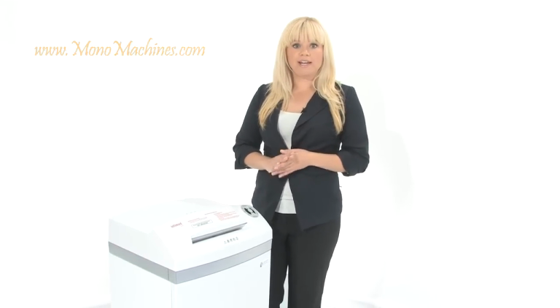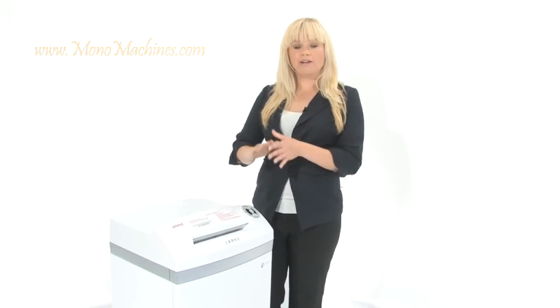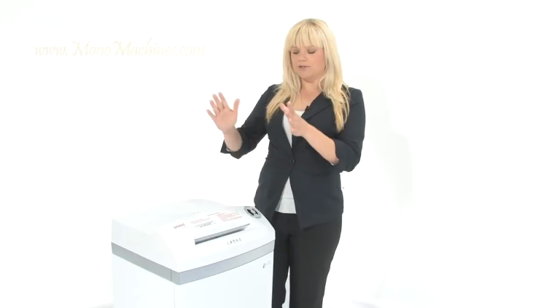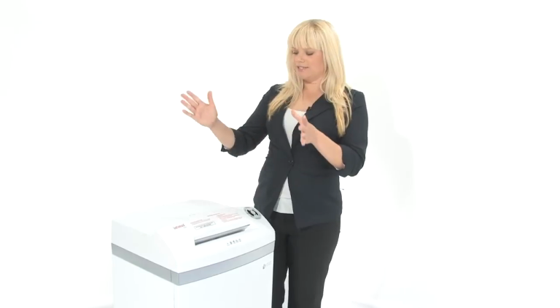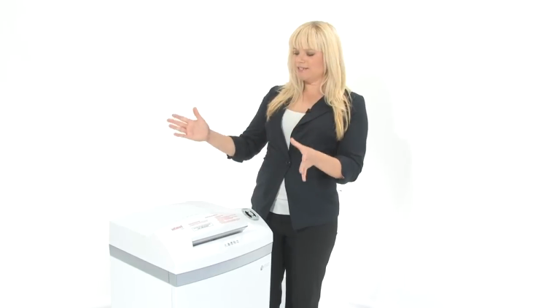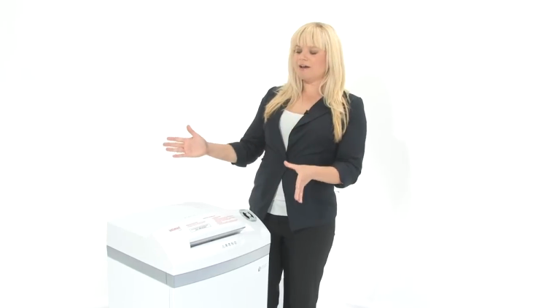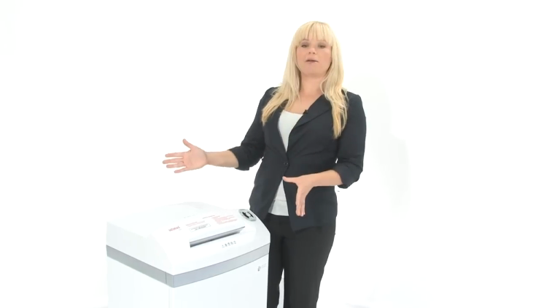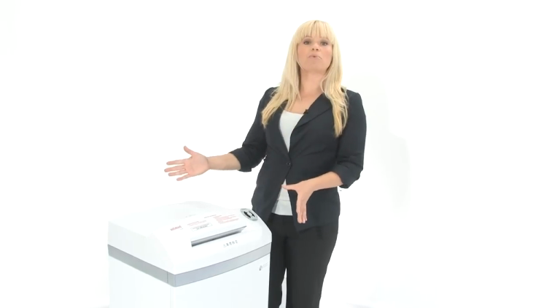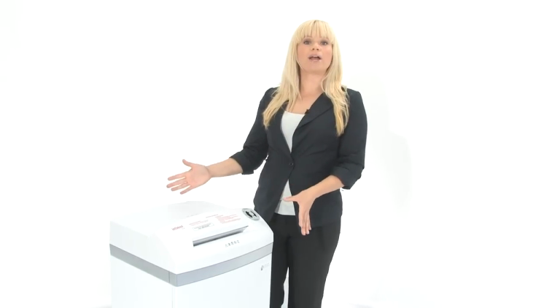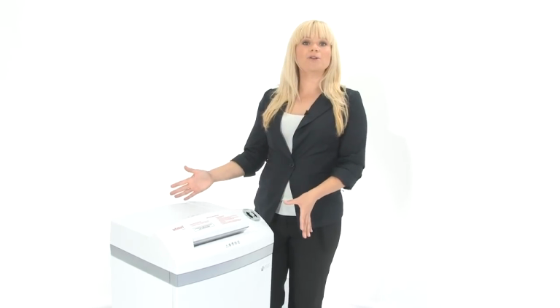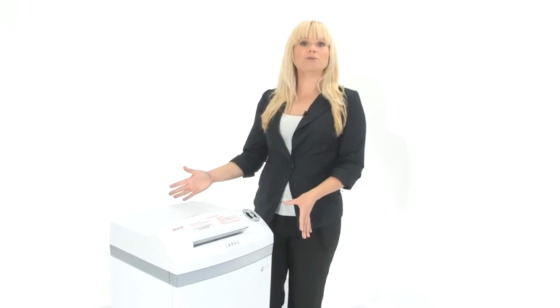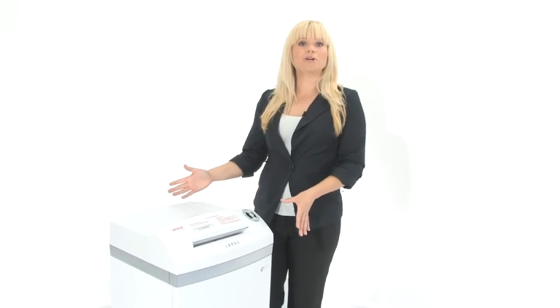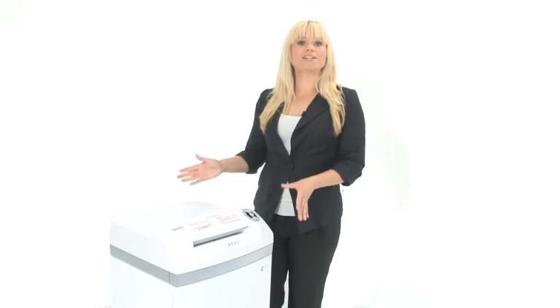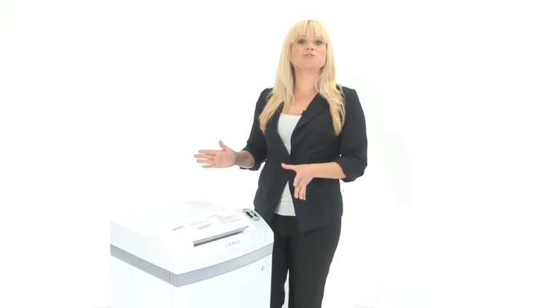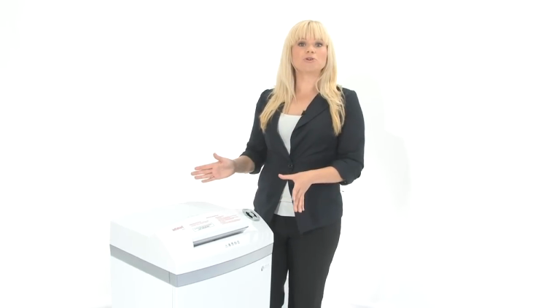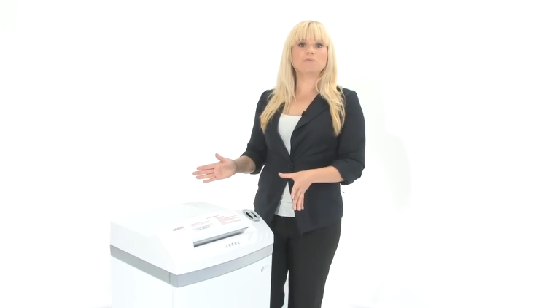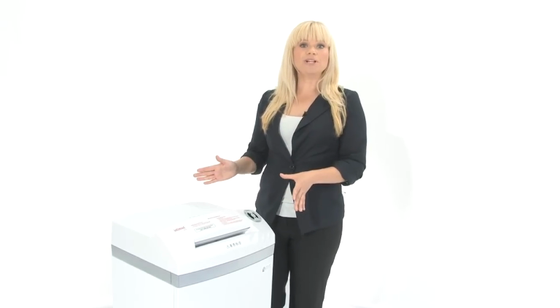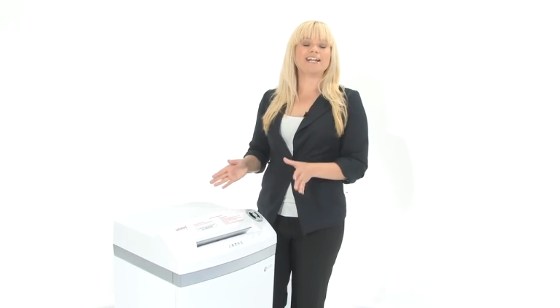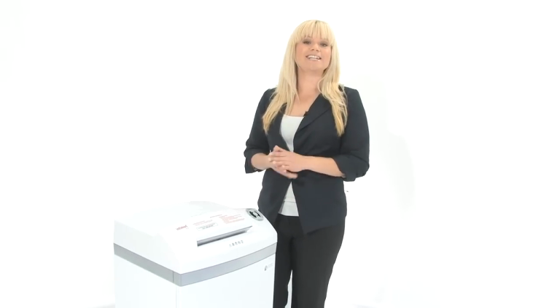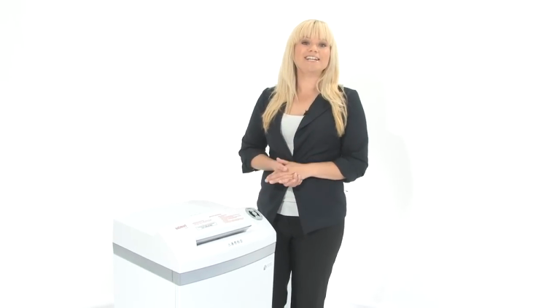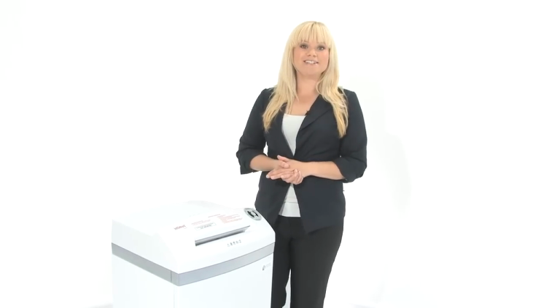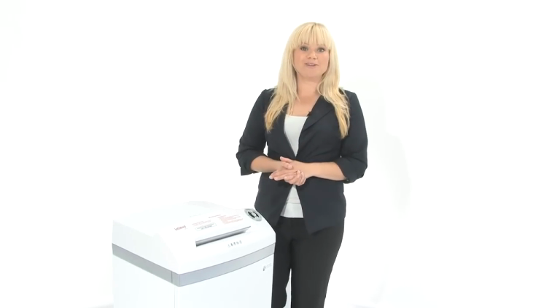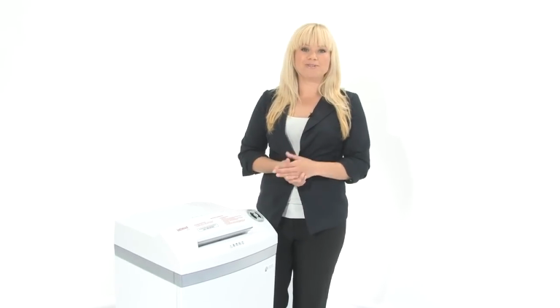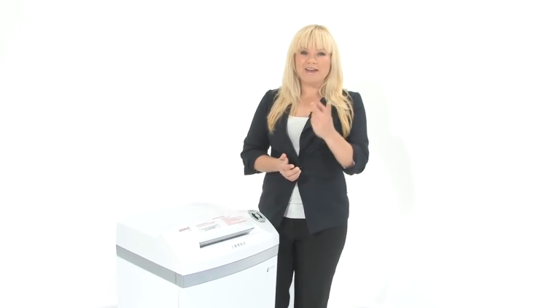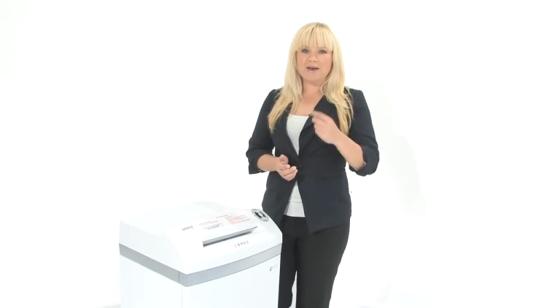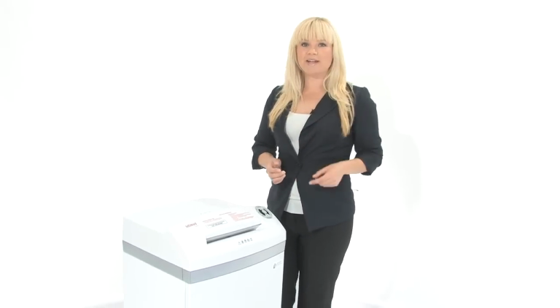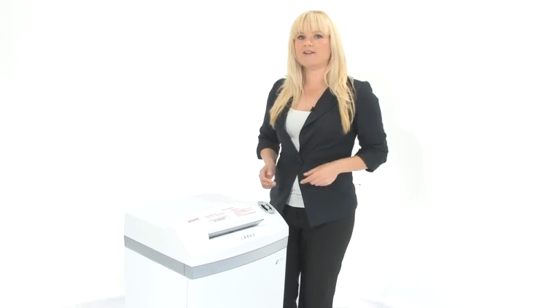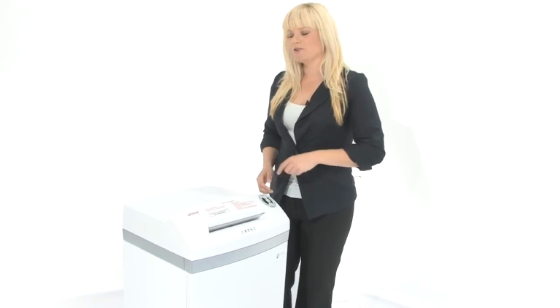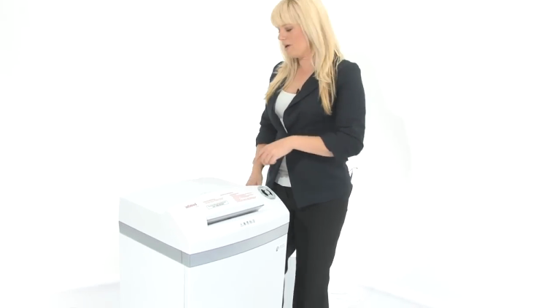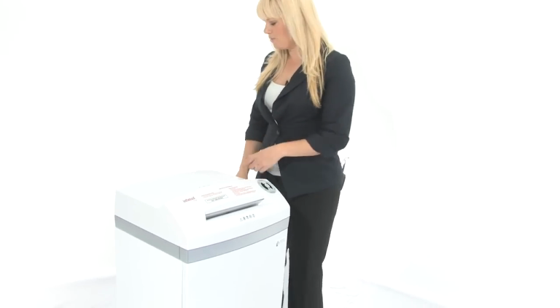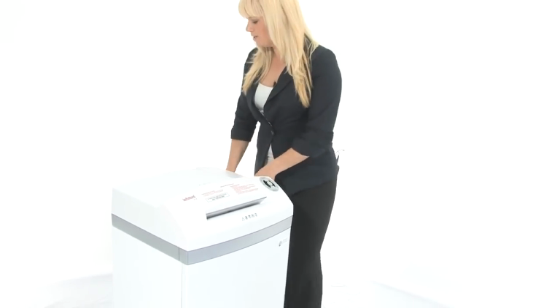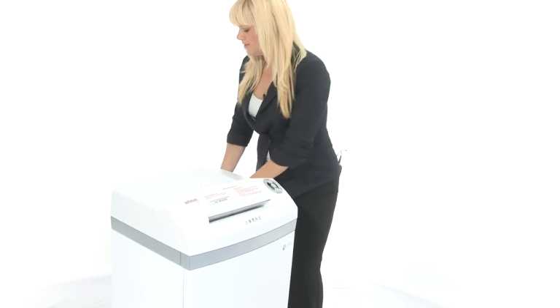Now as you can see it's got a brand new look. It's durable and it's easy to use. Come on in, I will show you how it works.